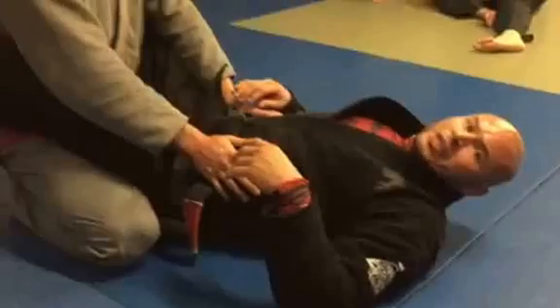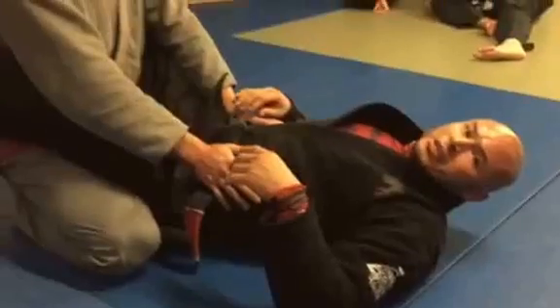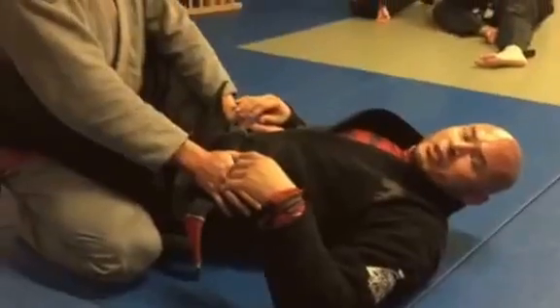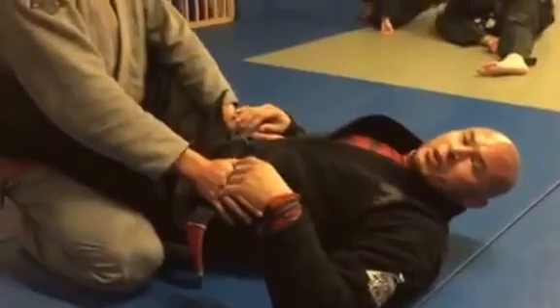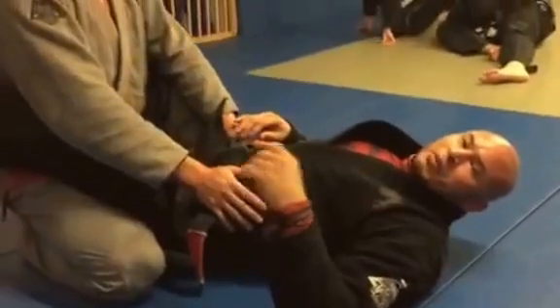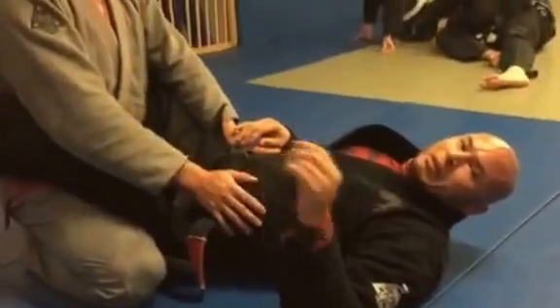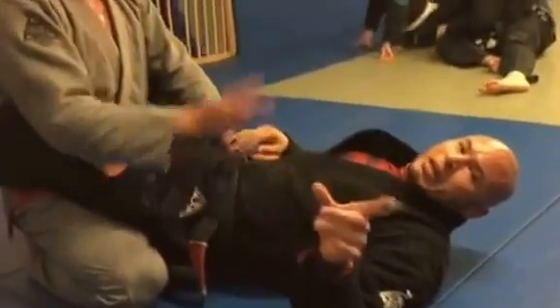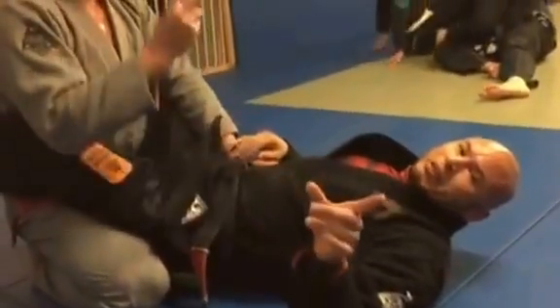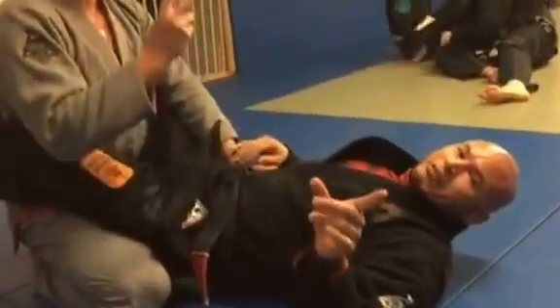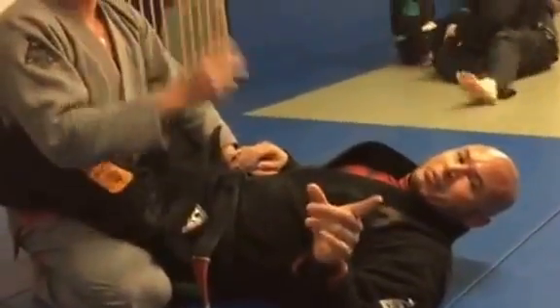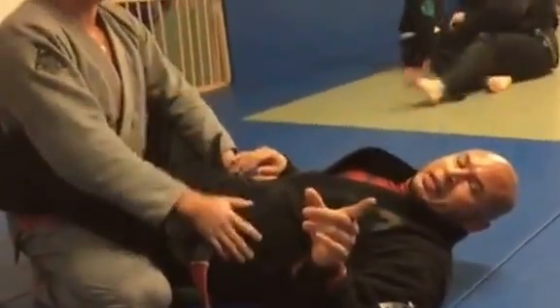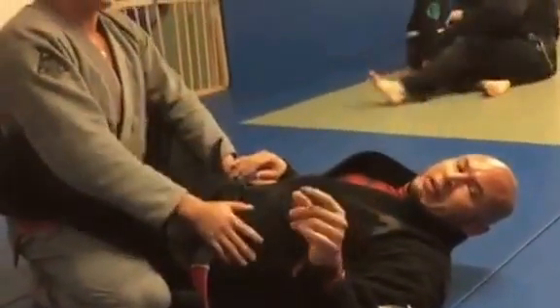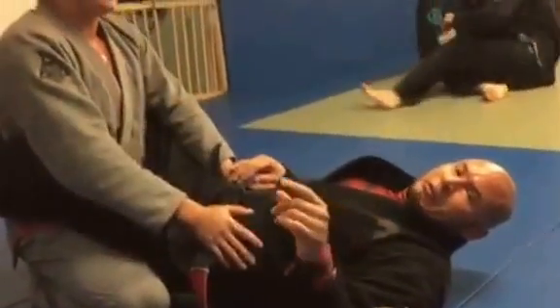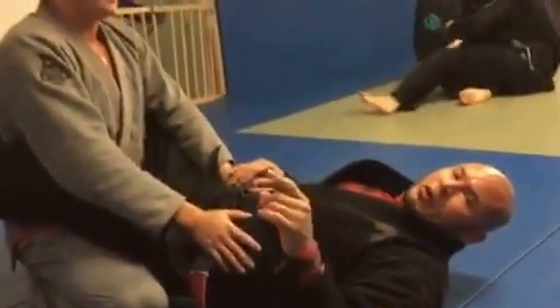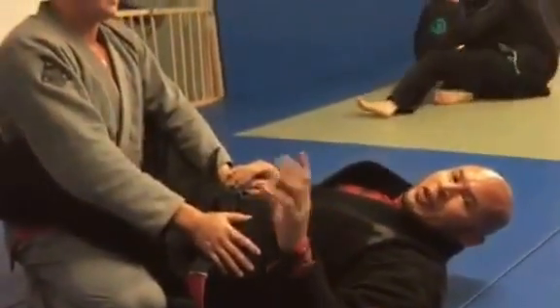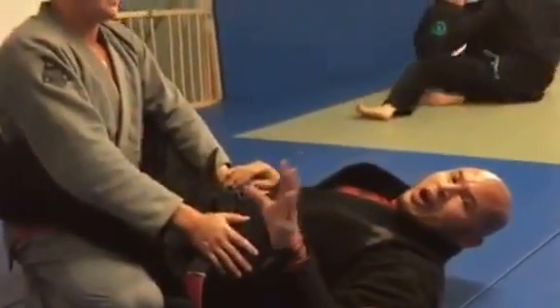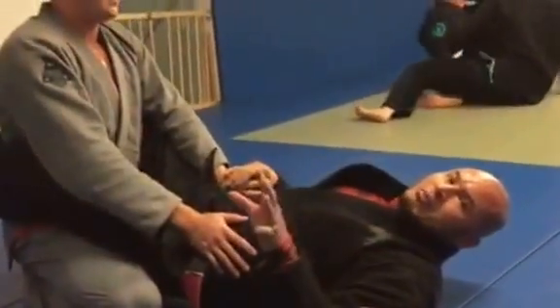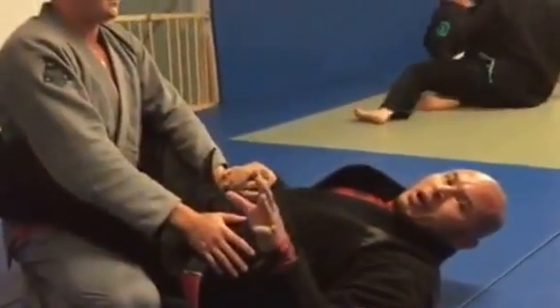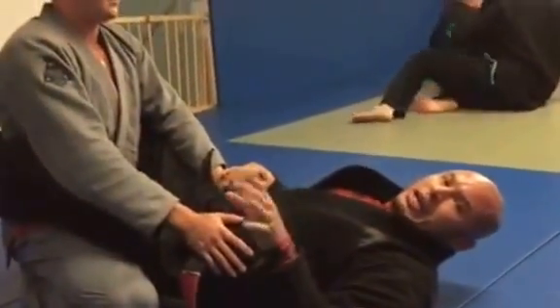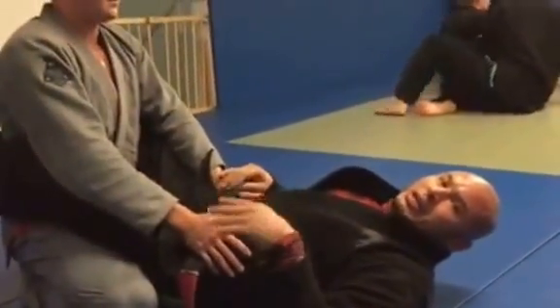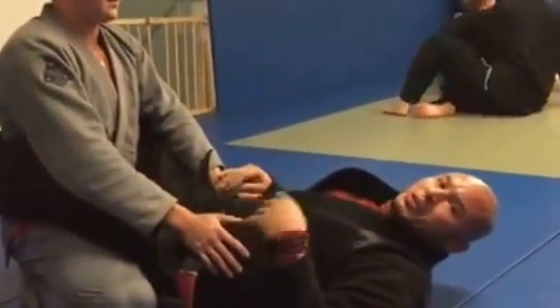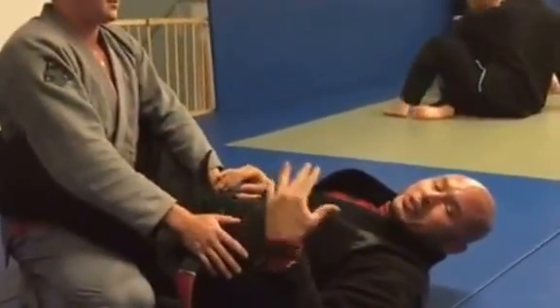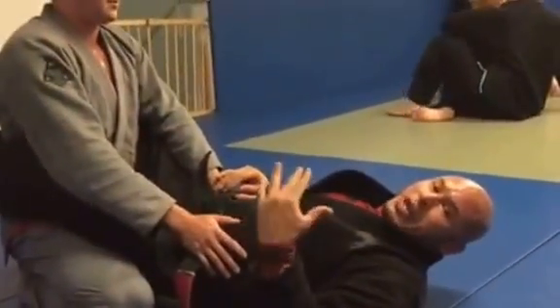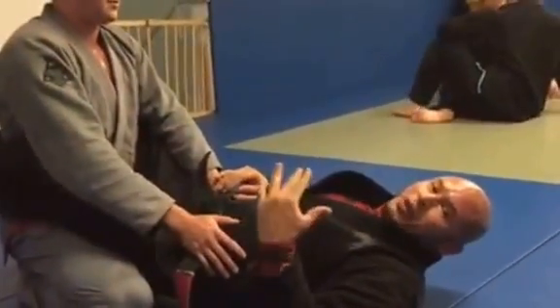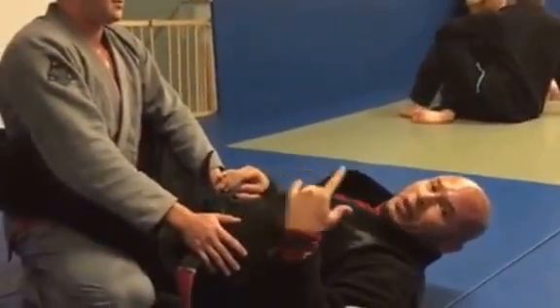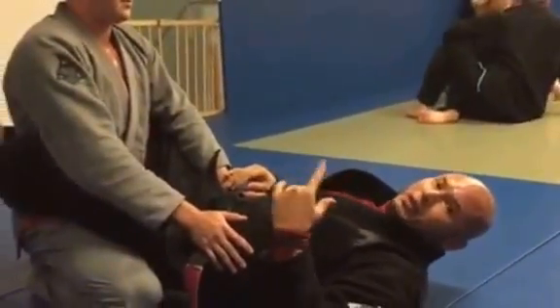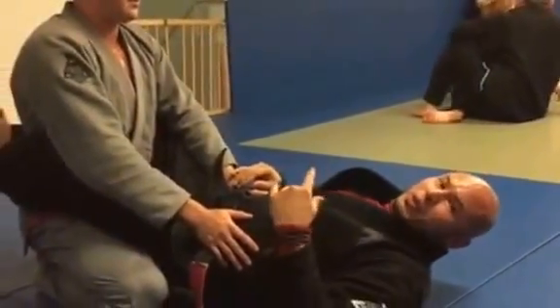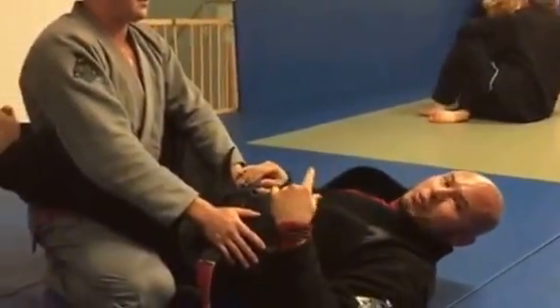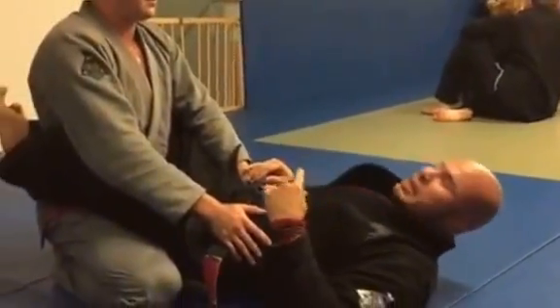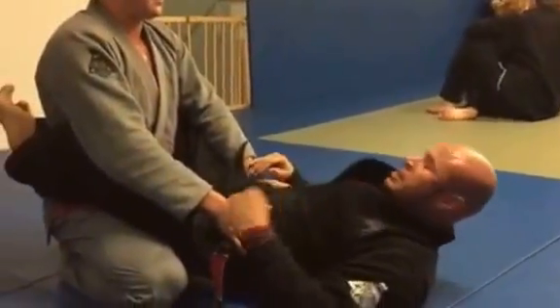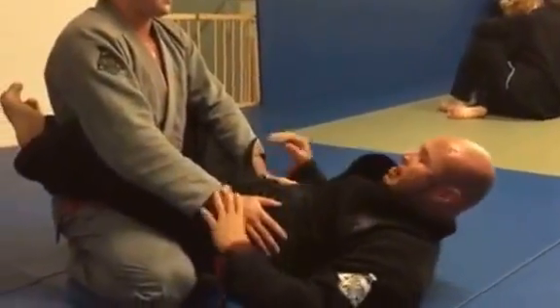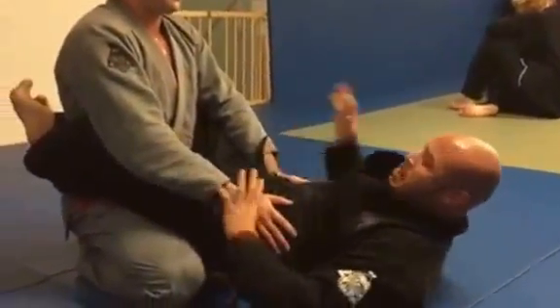Hey Justin, what's going on man? I'm gonna give you the first breakdown for the arm bar into a triangle, into an omoplata, okay?